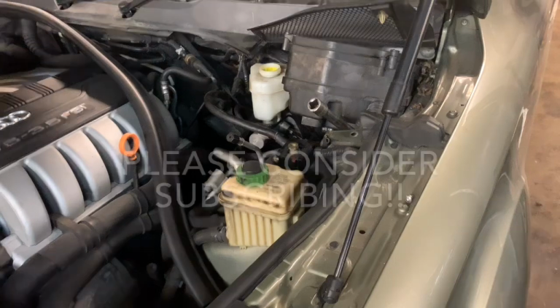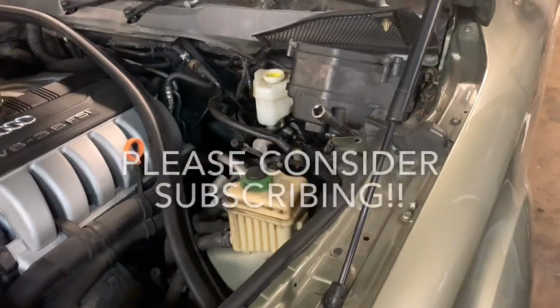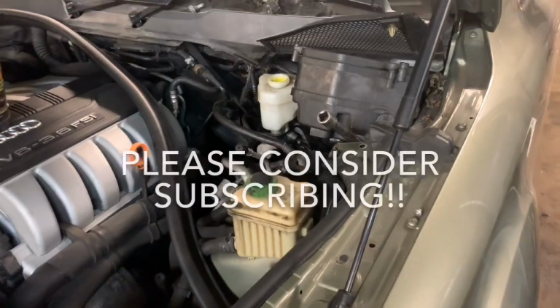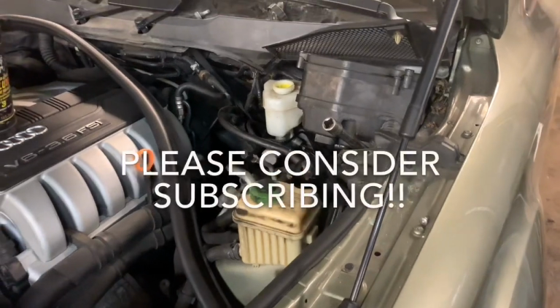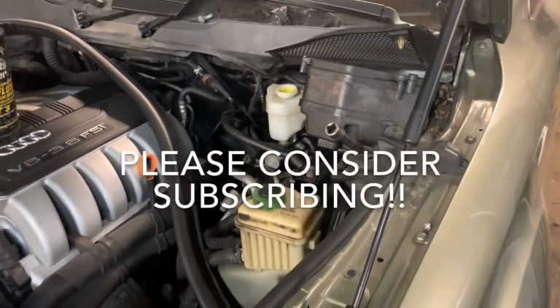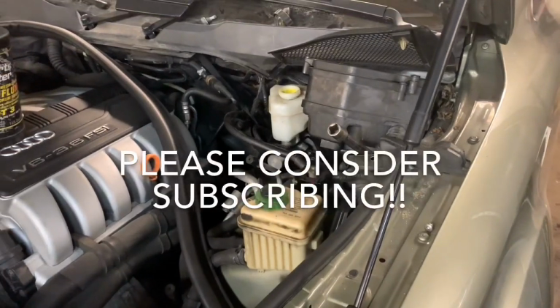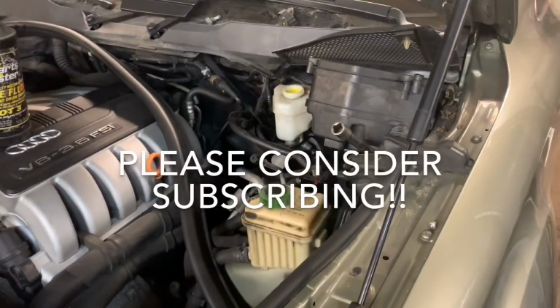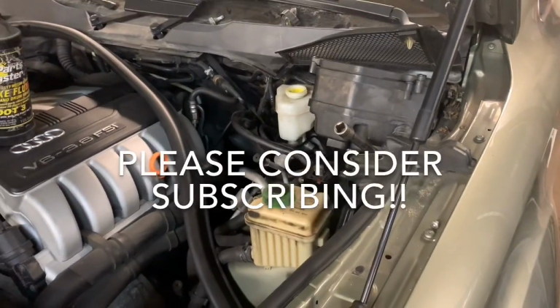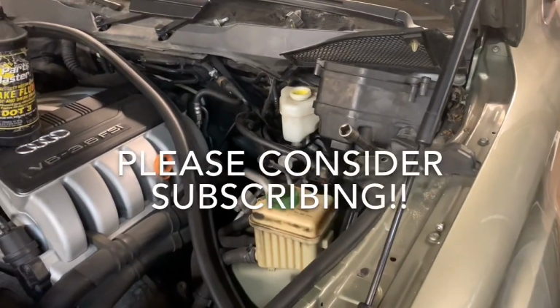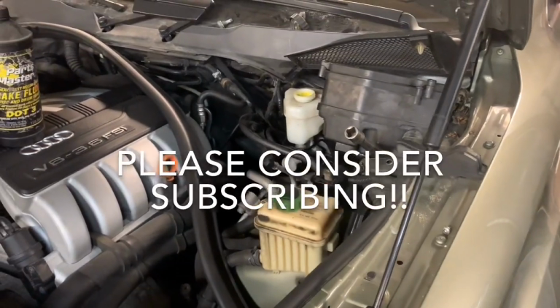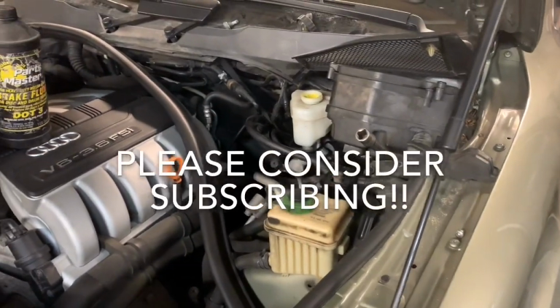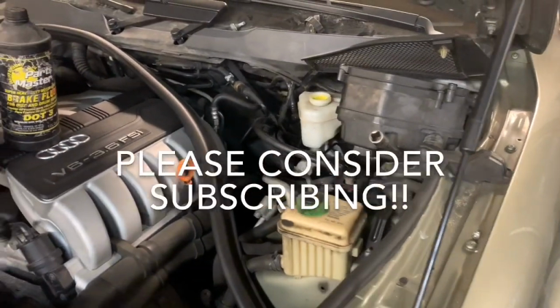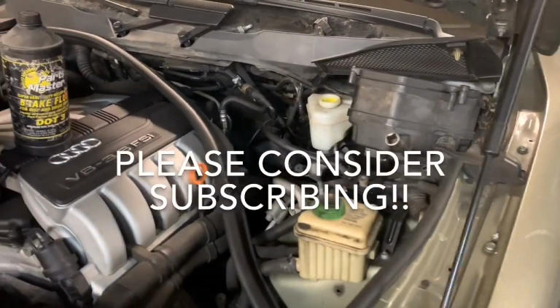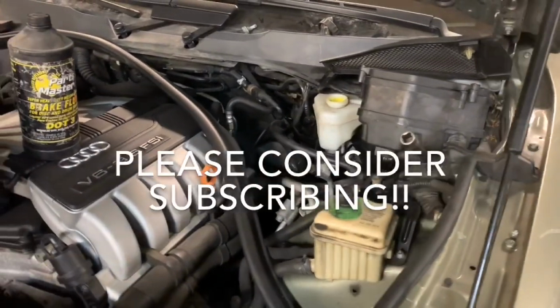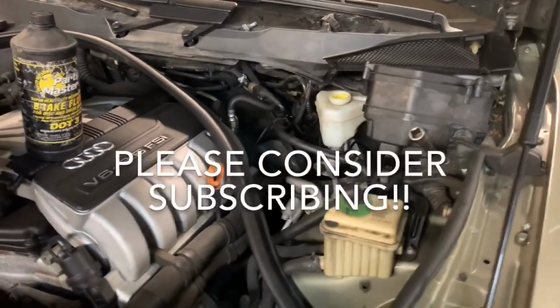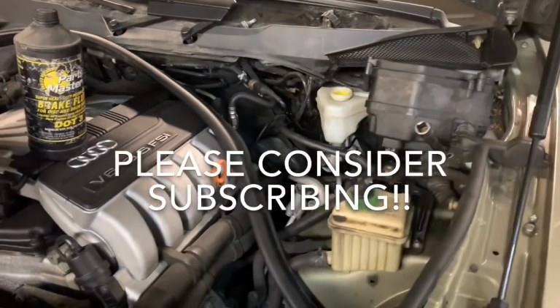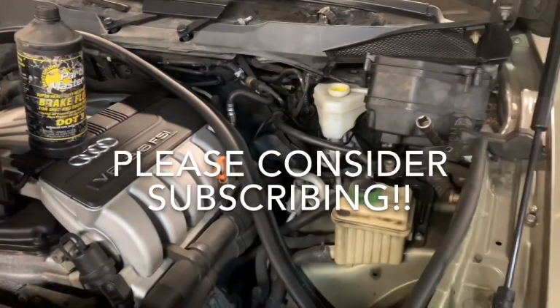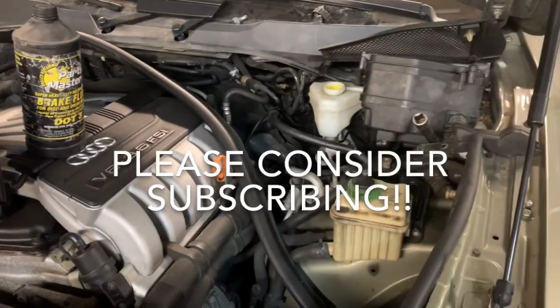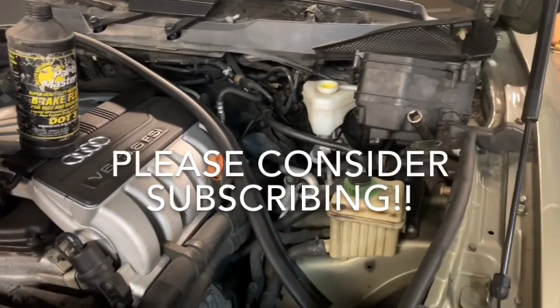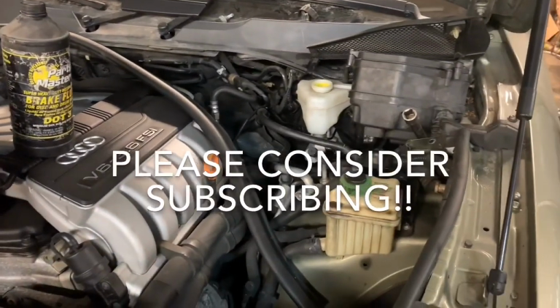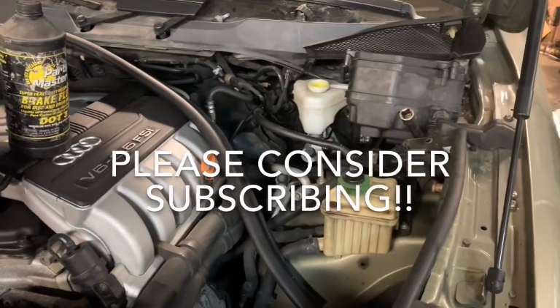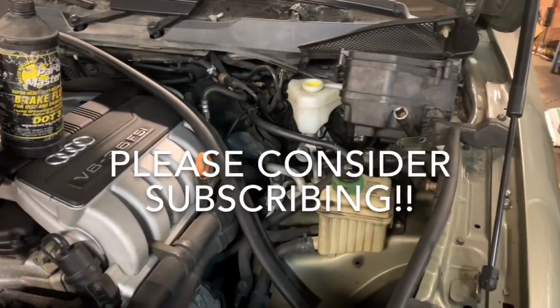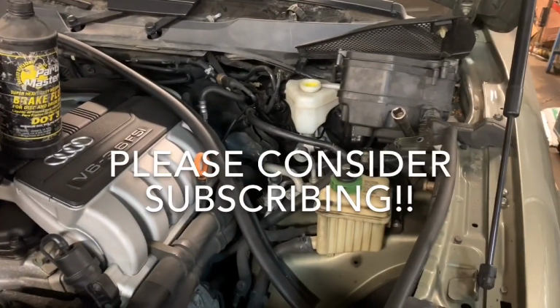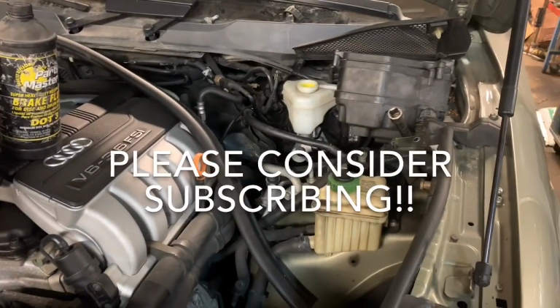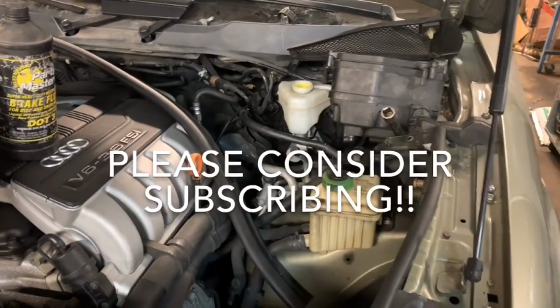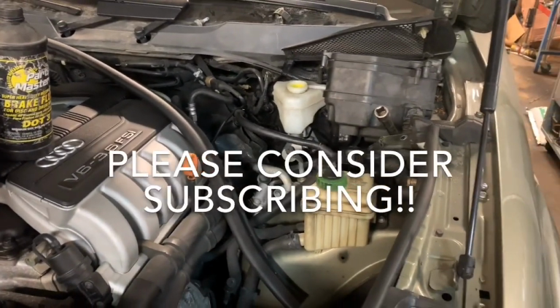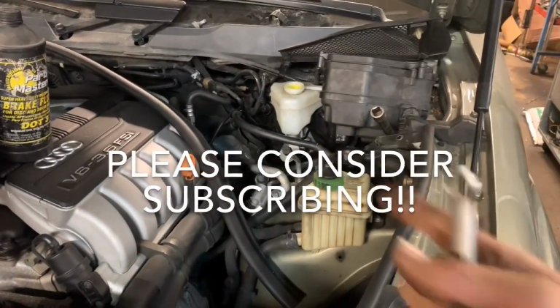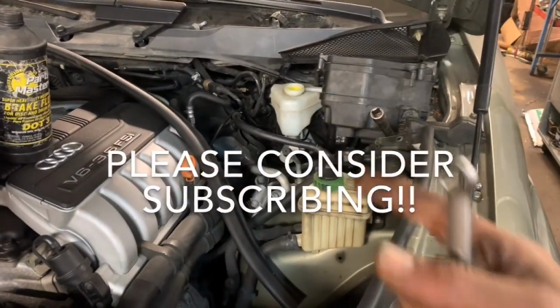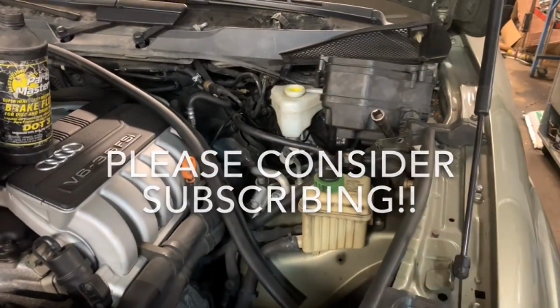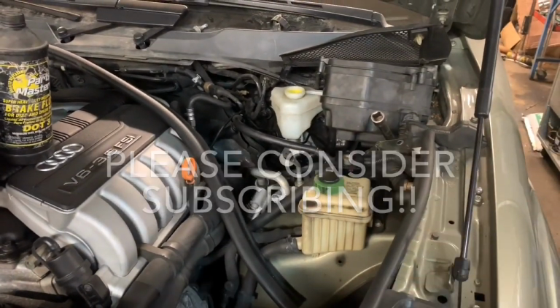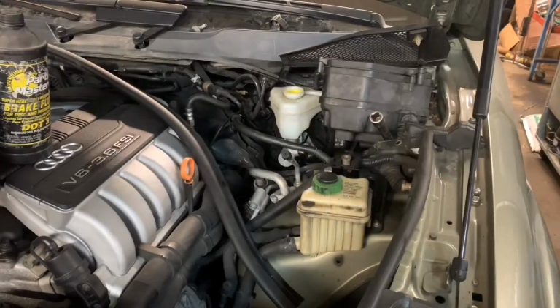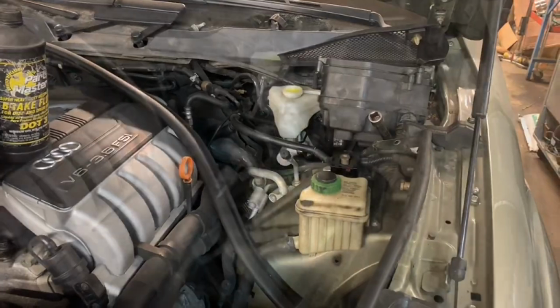Hey, this is Clay with Clay's AC and Auto Repair and Clay Motion here in Grand Rapids, Michigan, and this is the Clay Way.